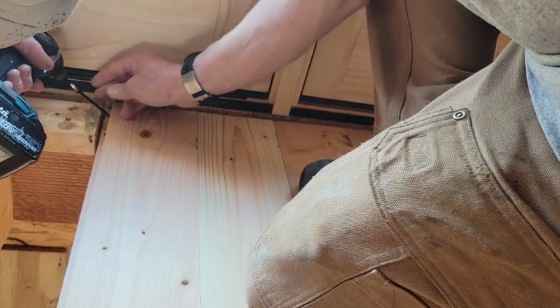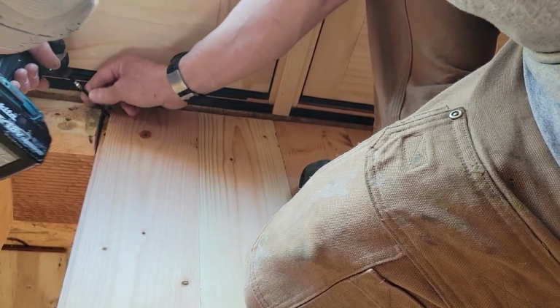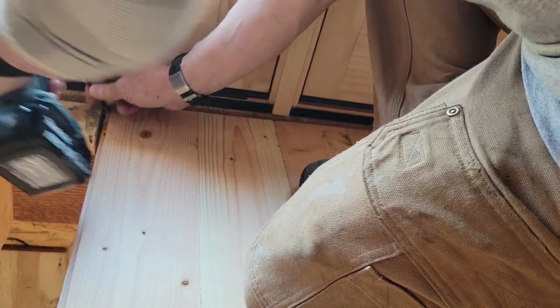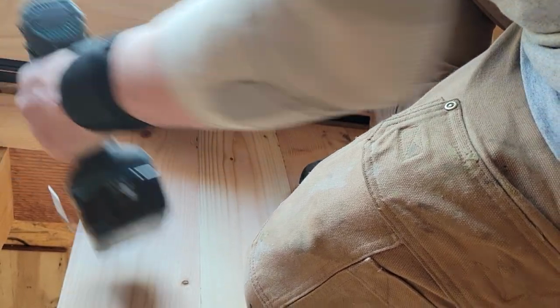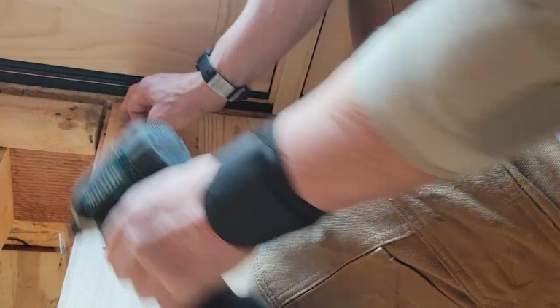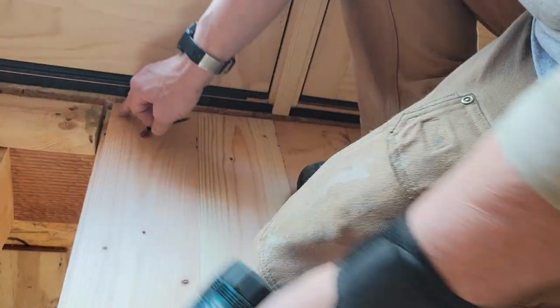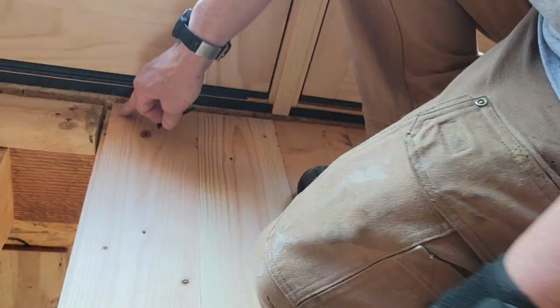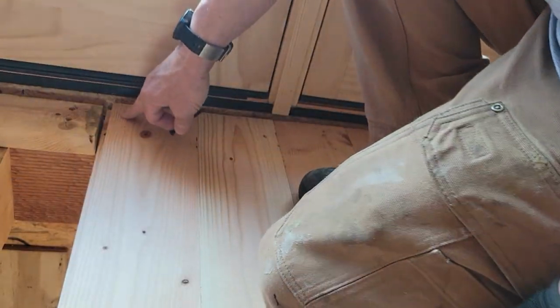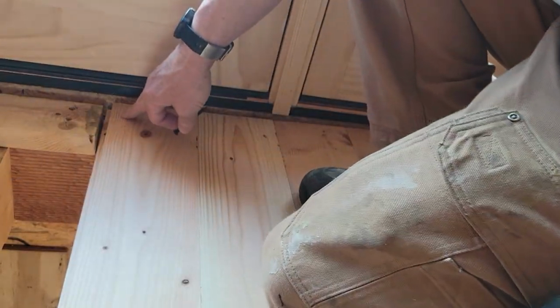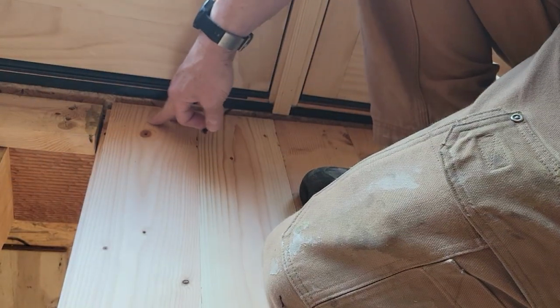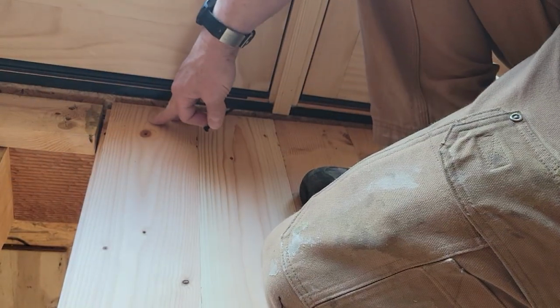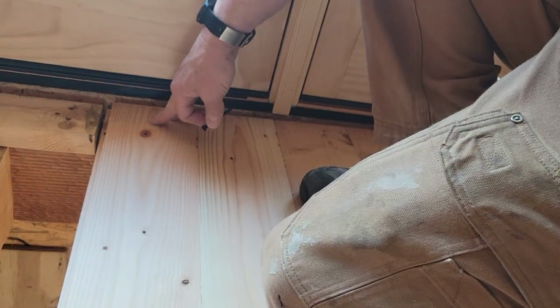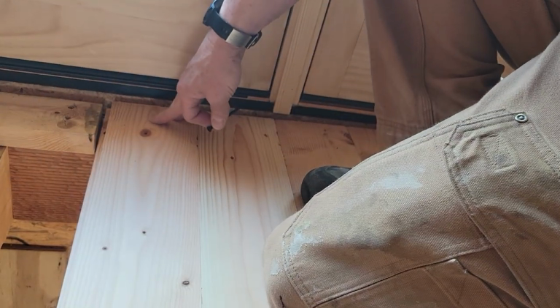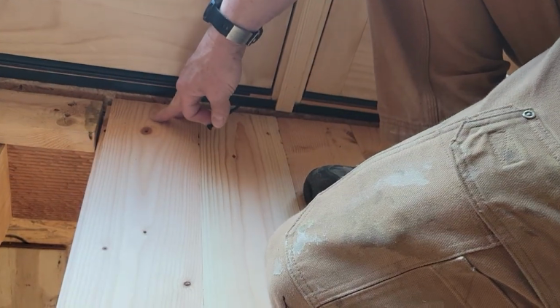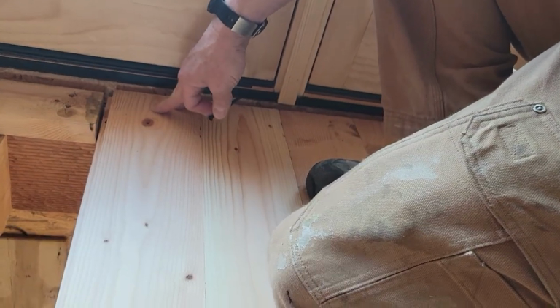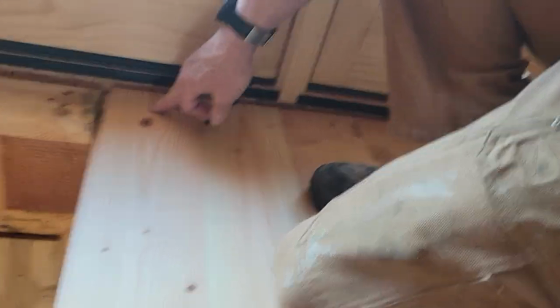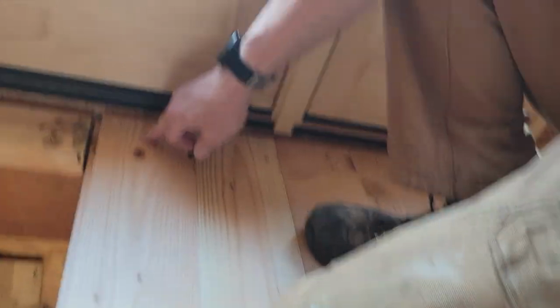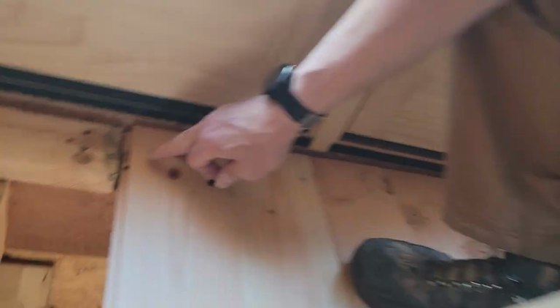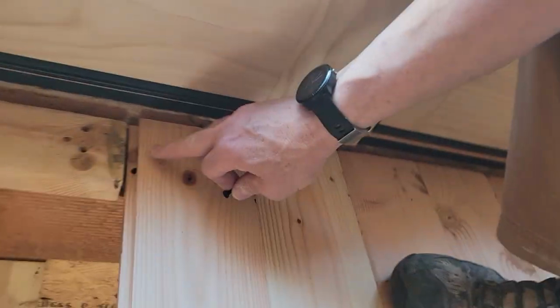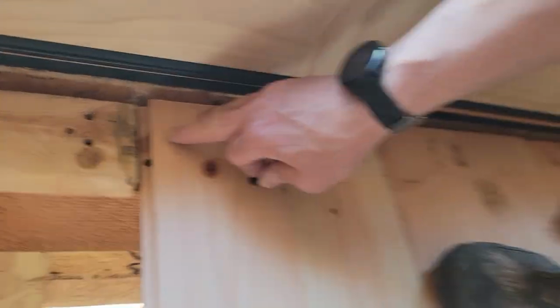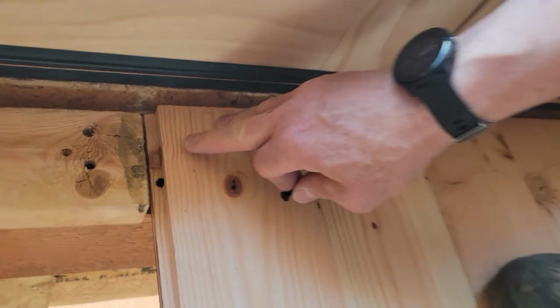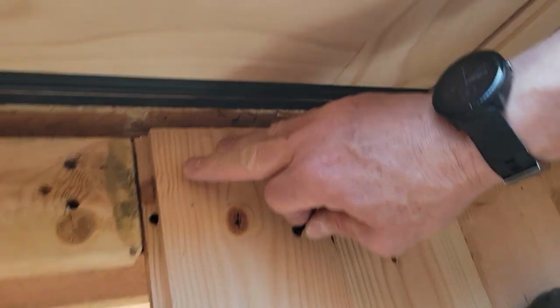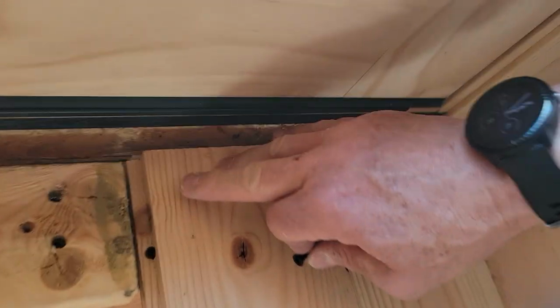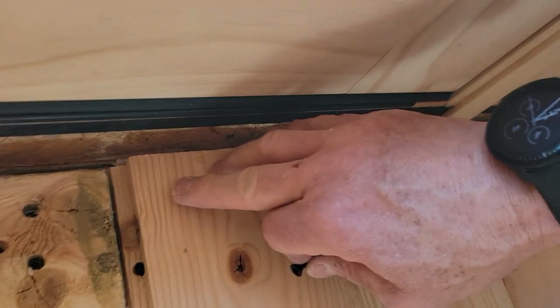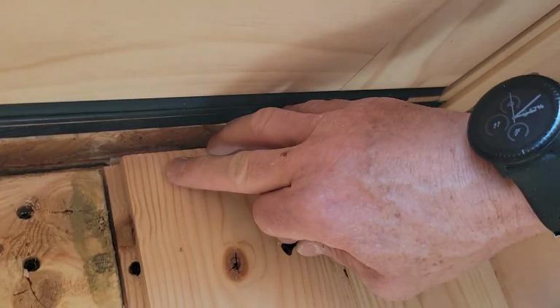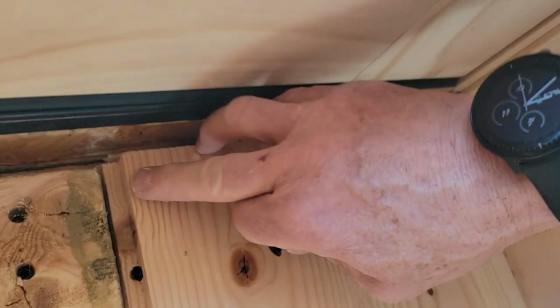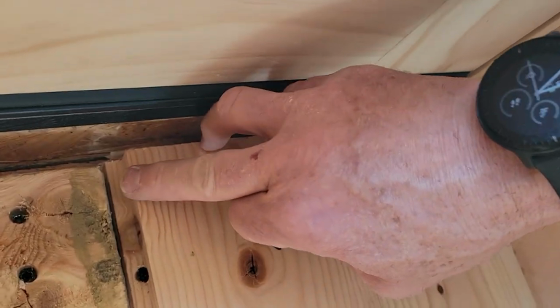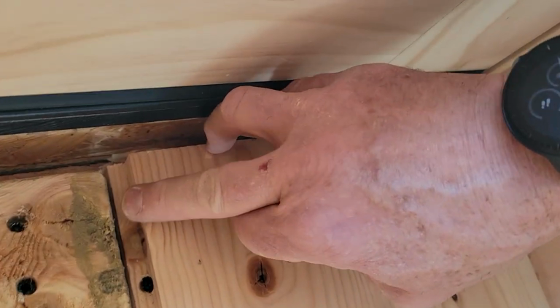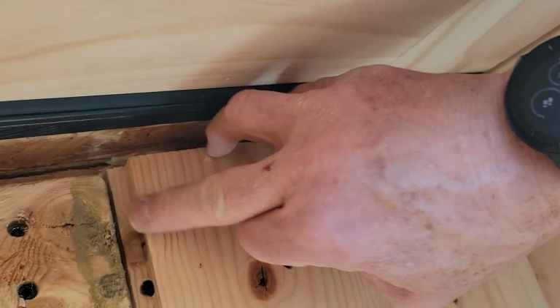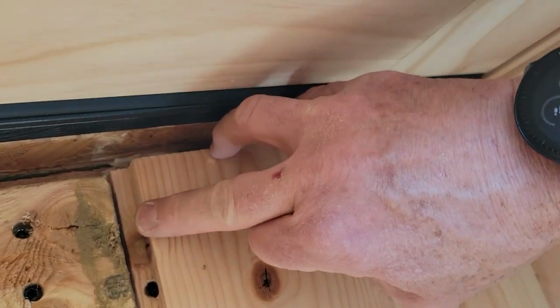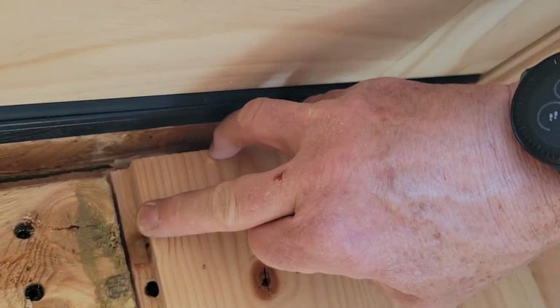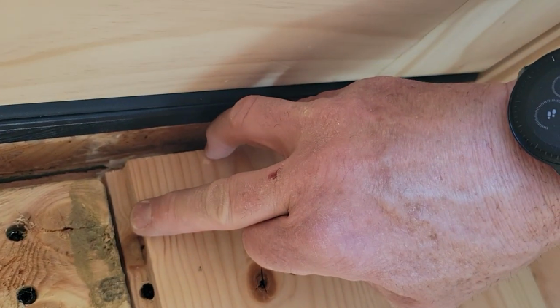I'm having to get closer to the end of the wood than I'd like because there's a knot.